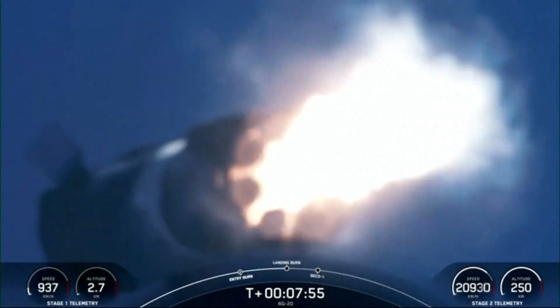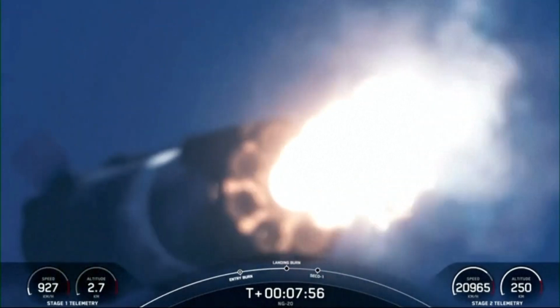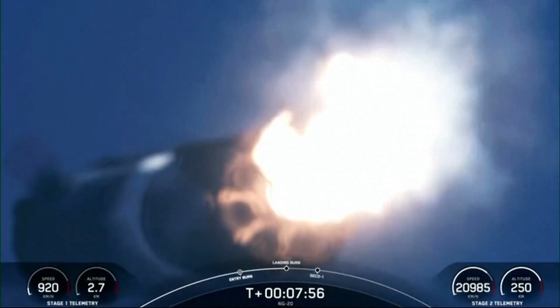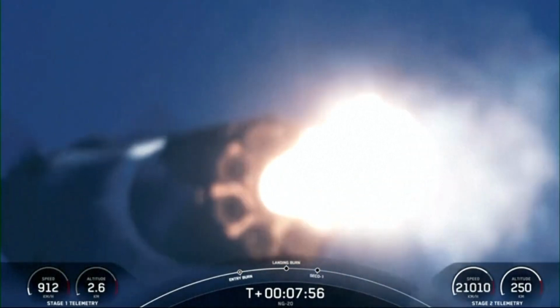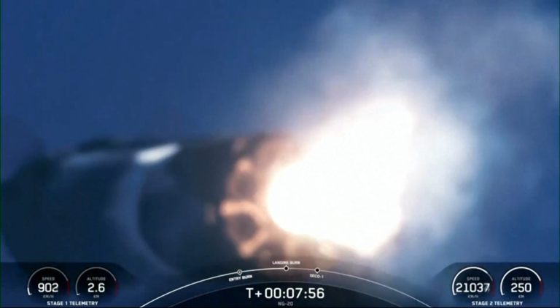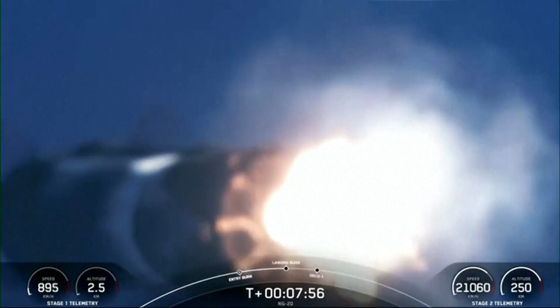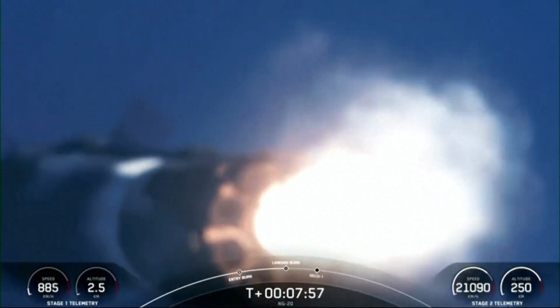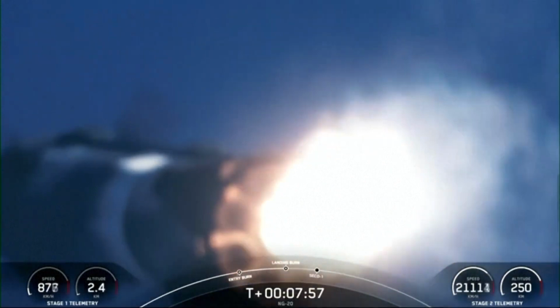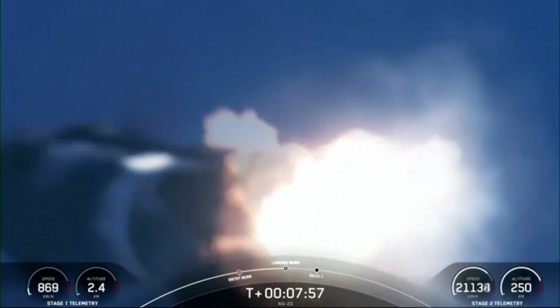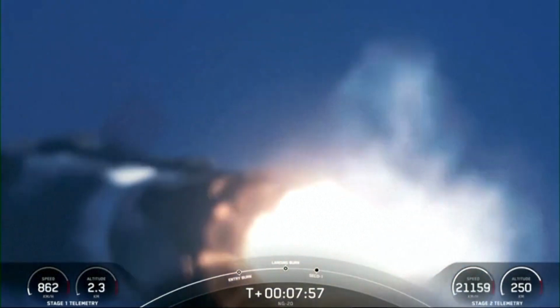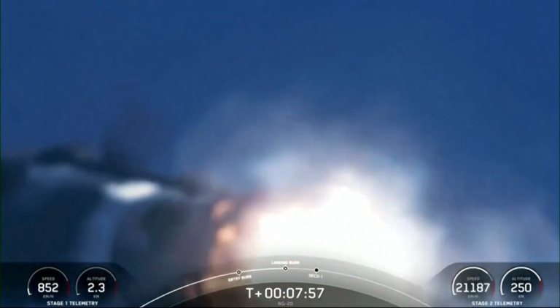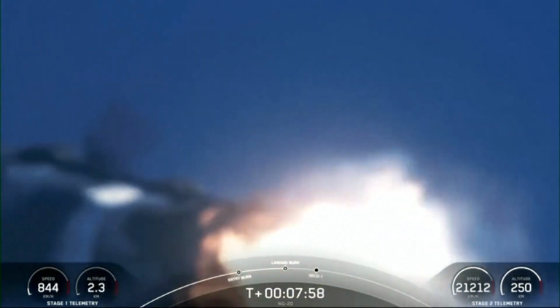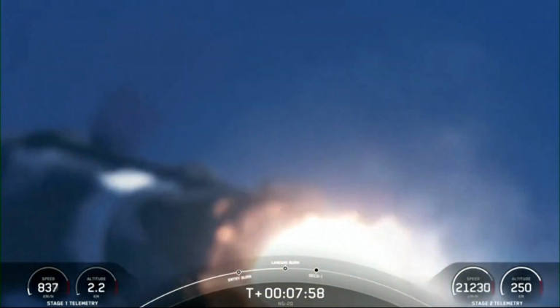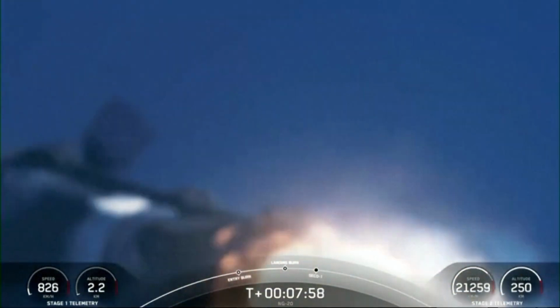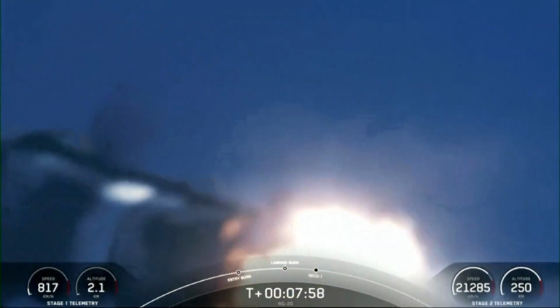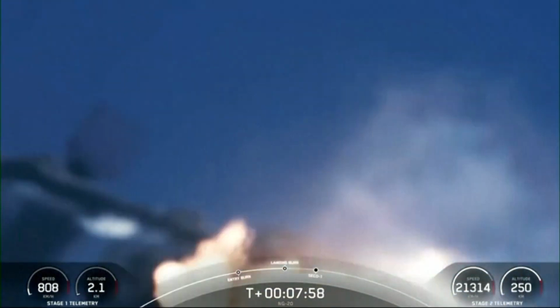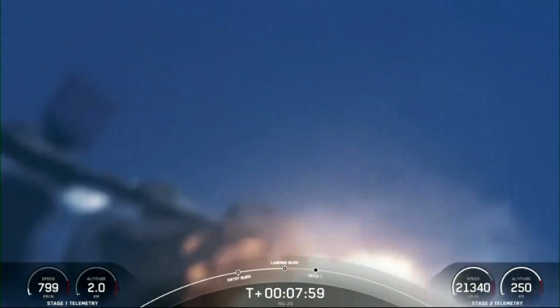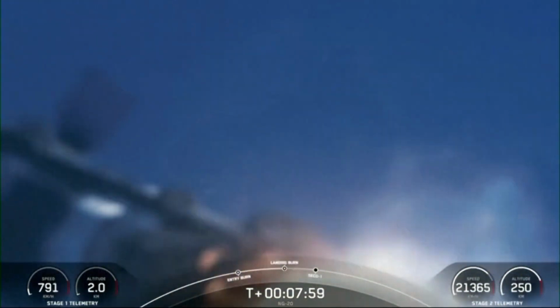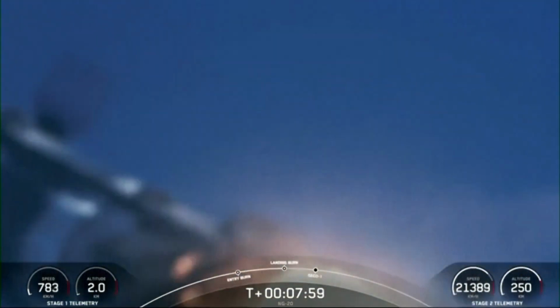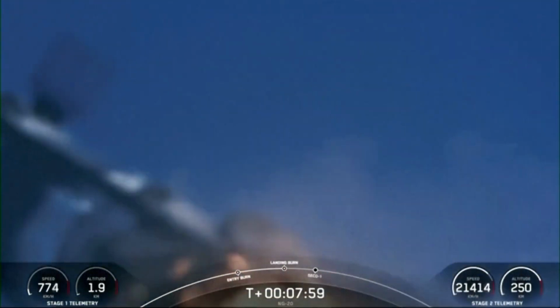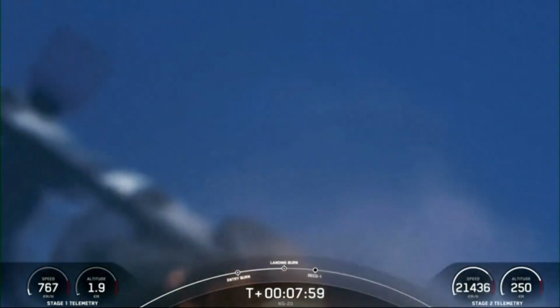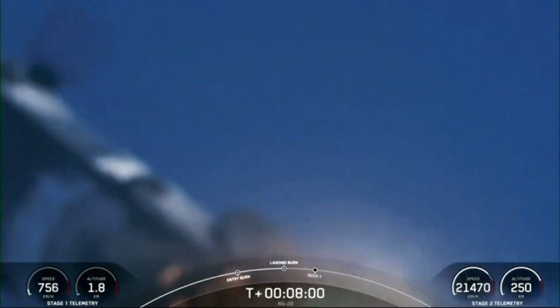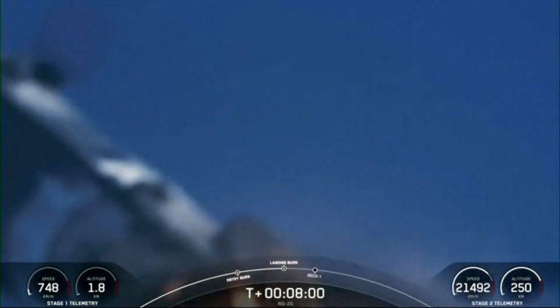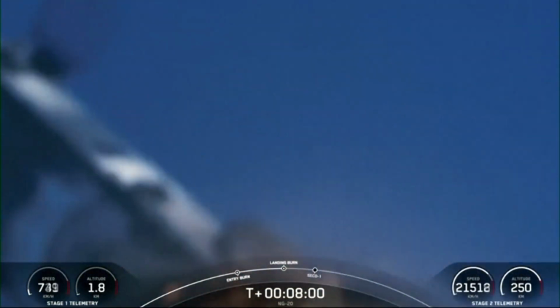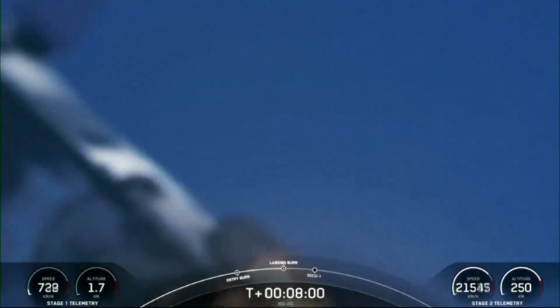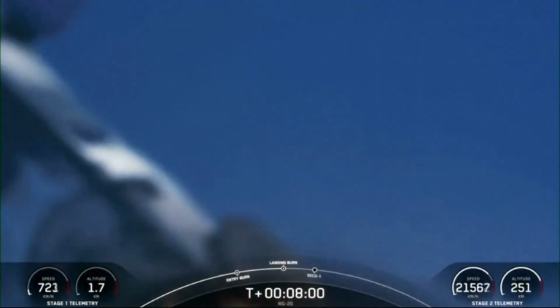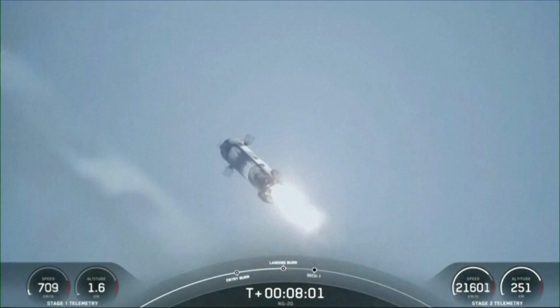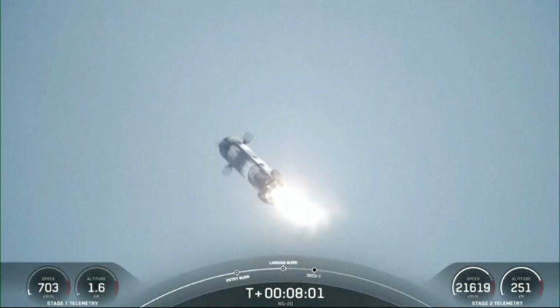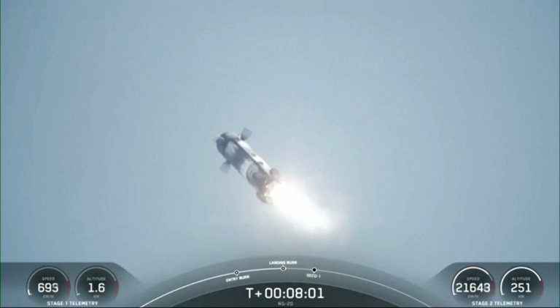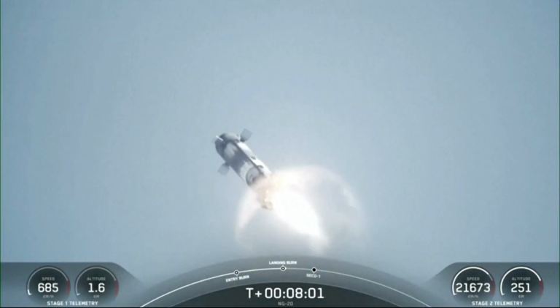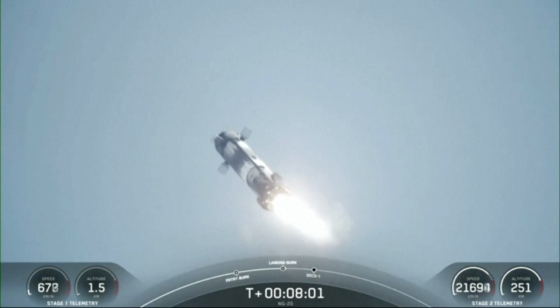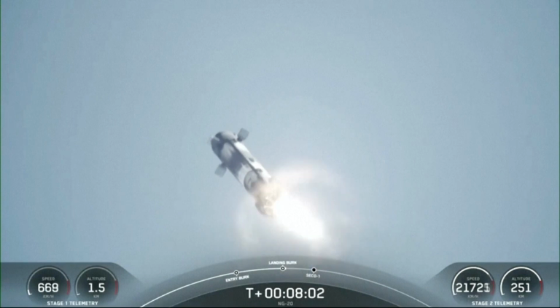And you can see that the landing burn has begun for the vehicle. Let's watch as Falcon 9 touches back down on land.